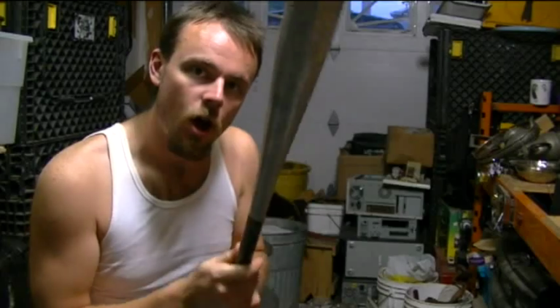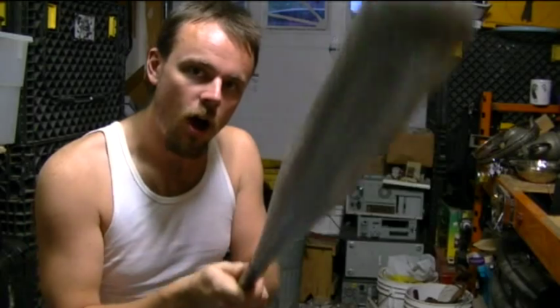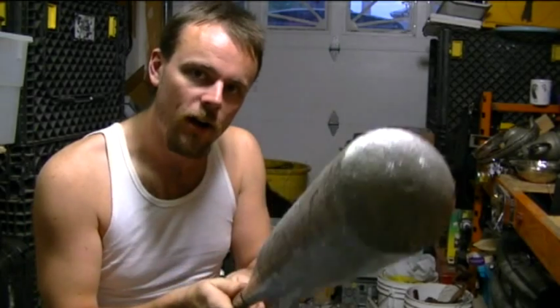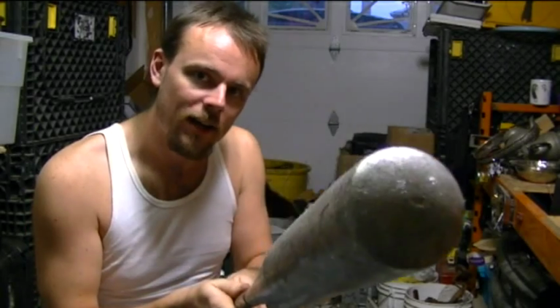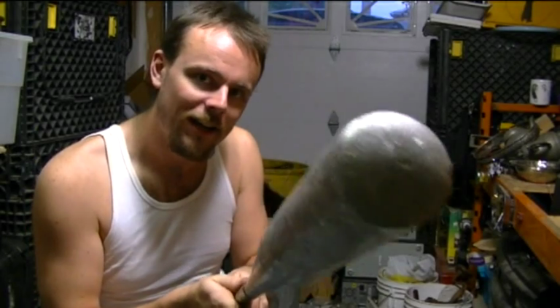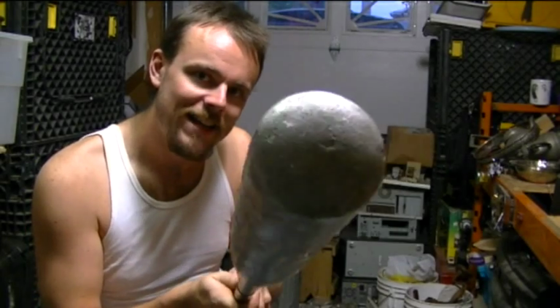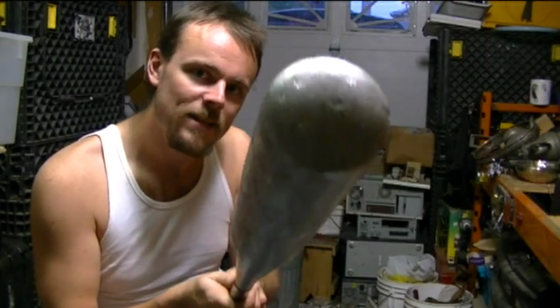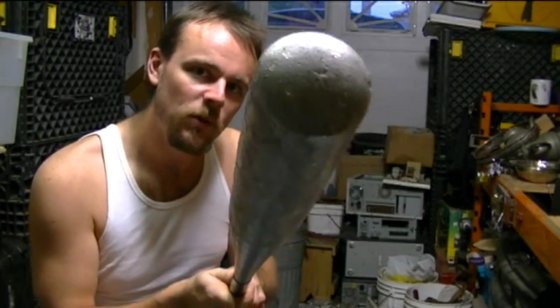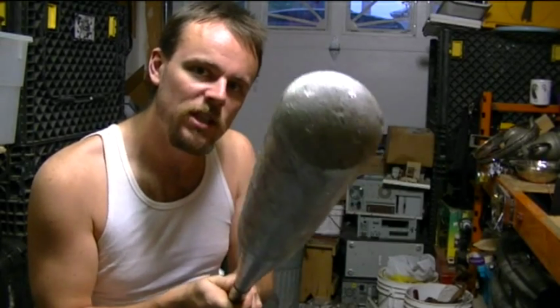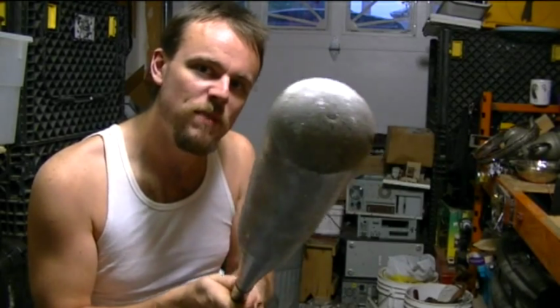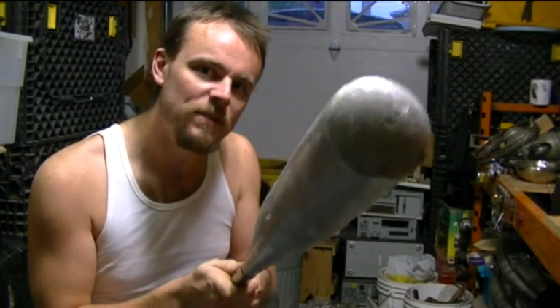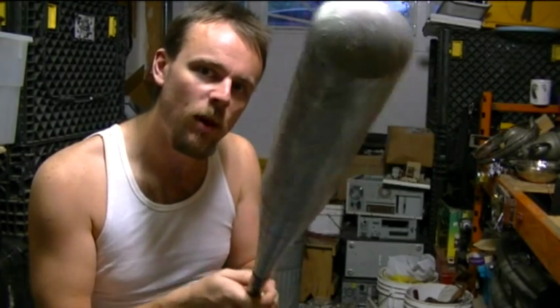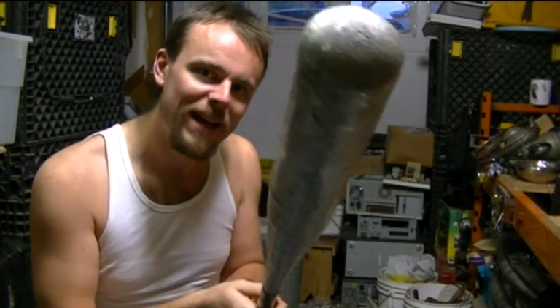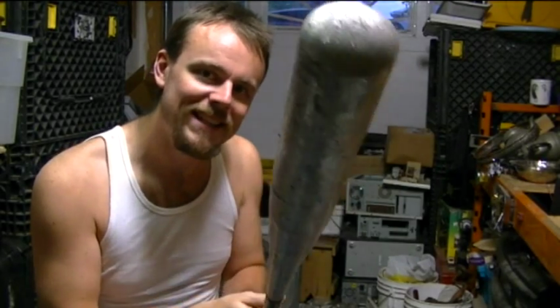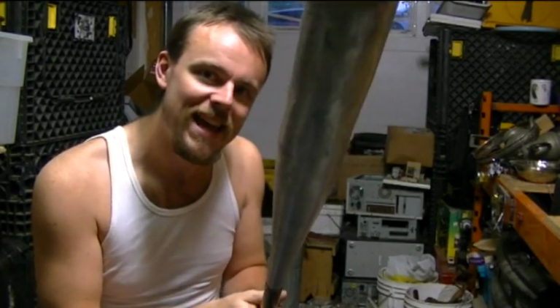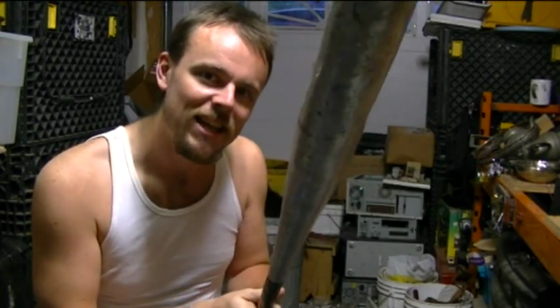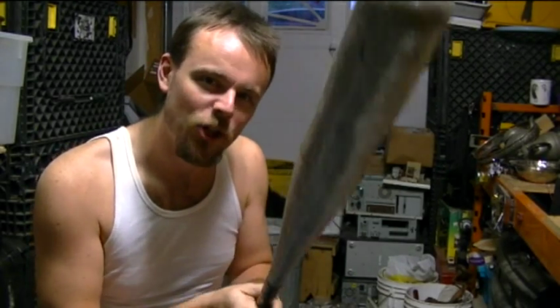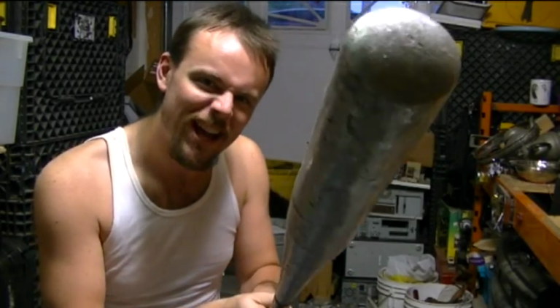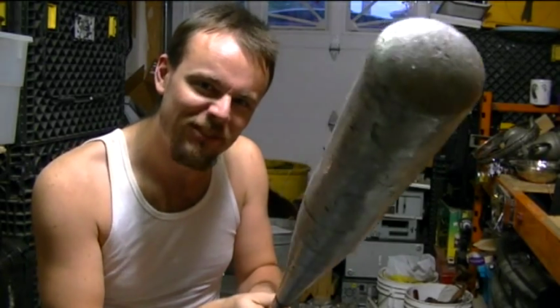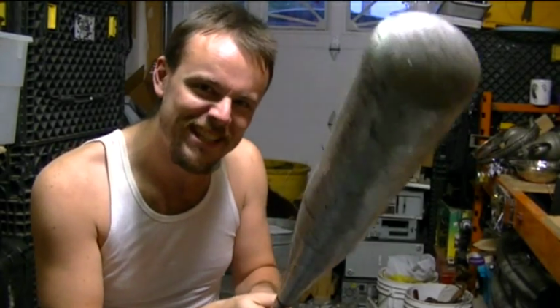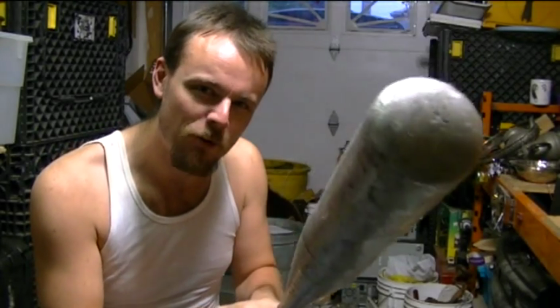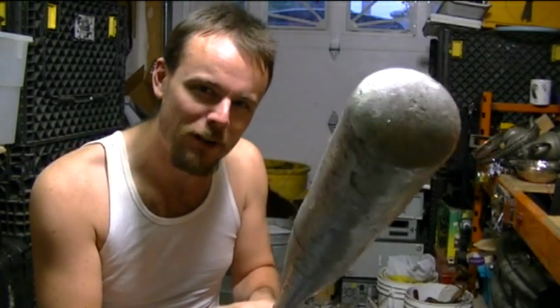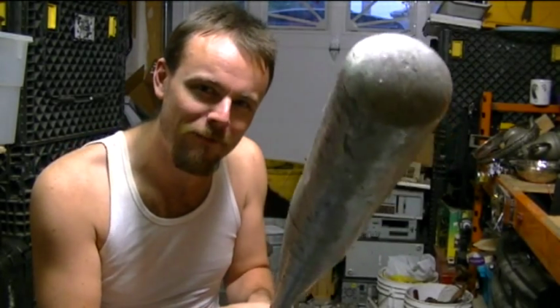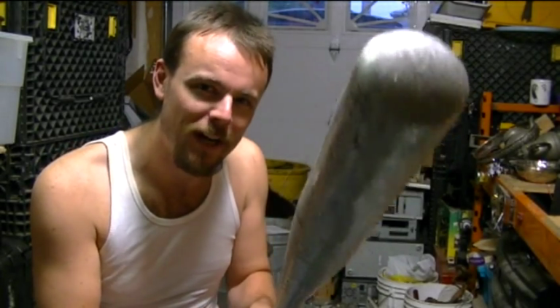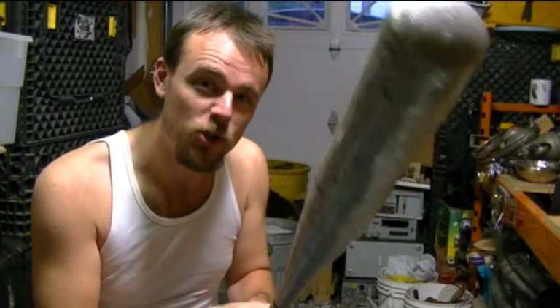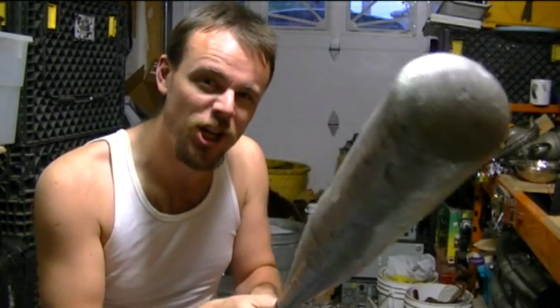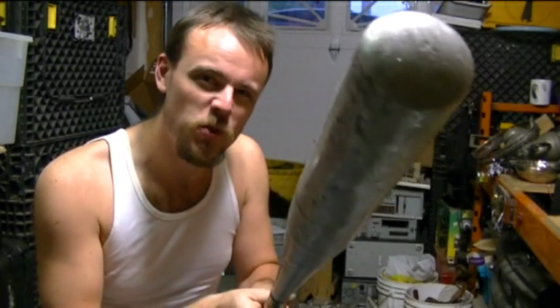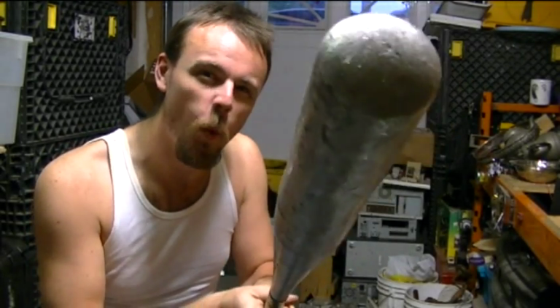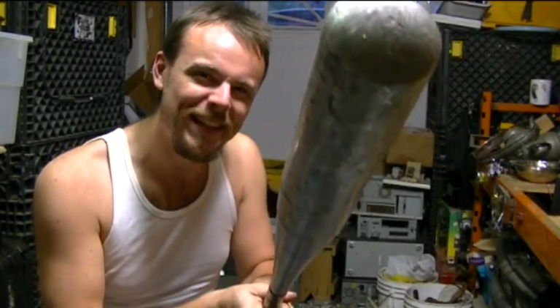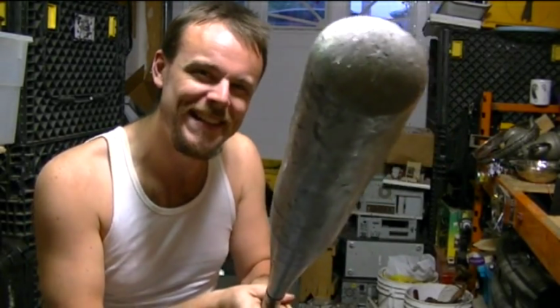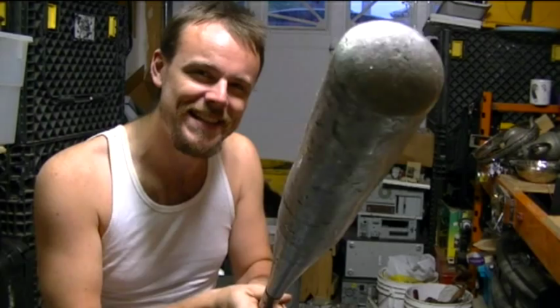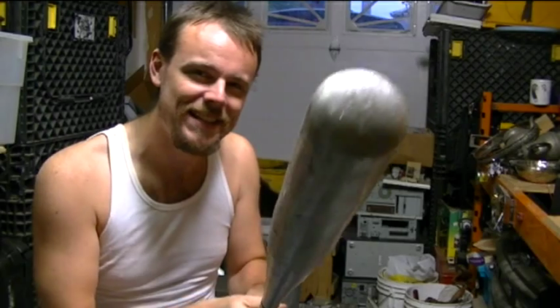Alright, I'm gonna hit something with this baseball bat today. You're gonna have to stick around to find out just what it is.